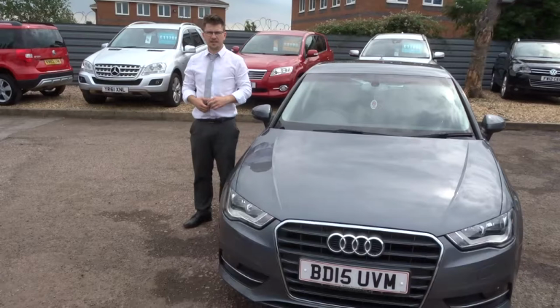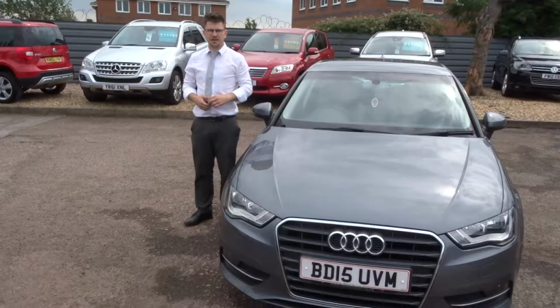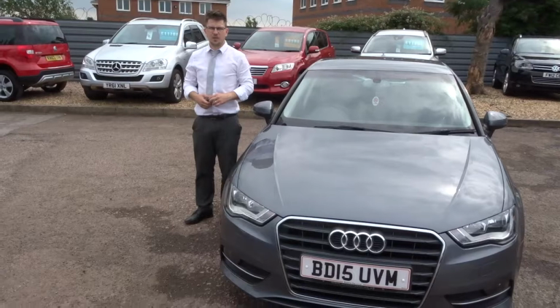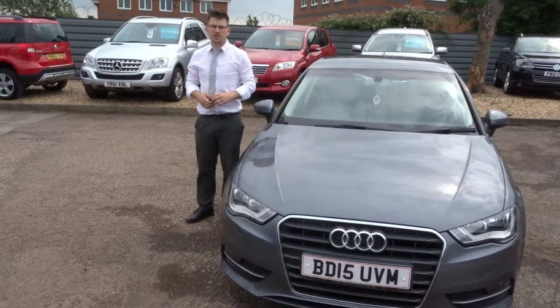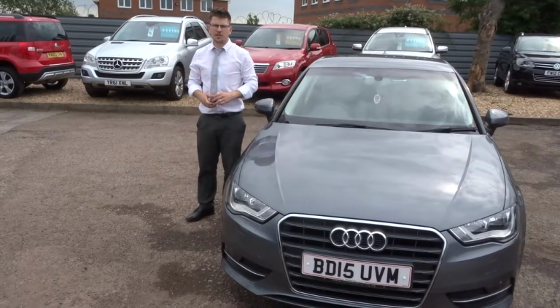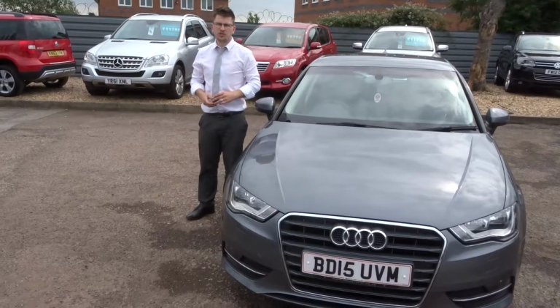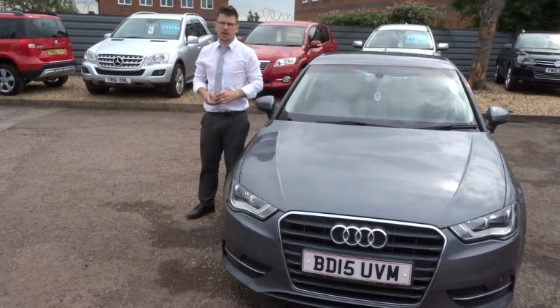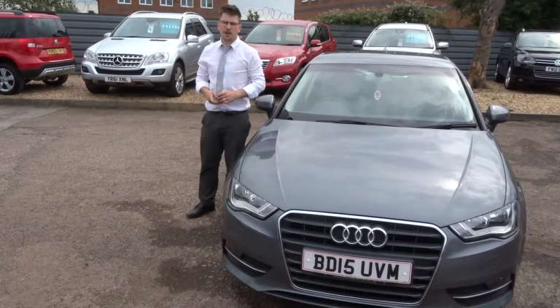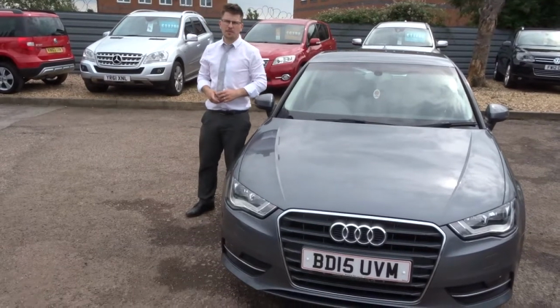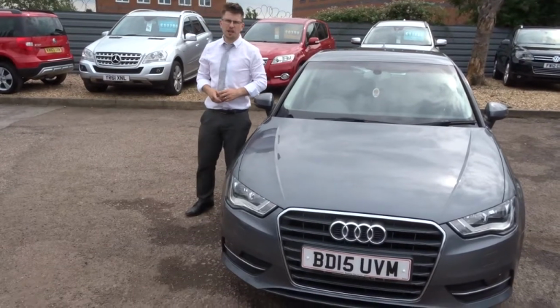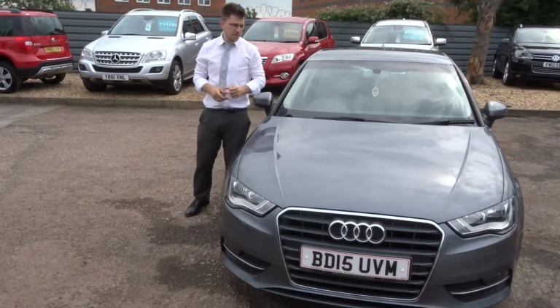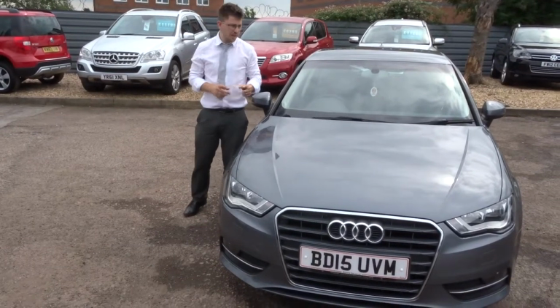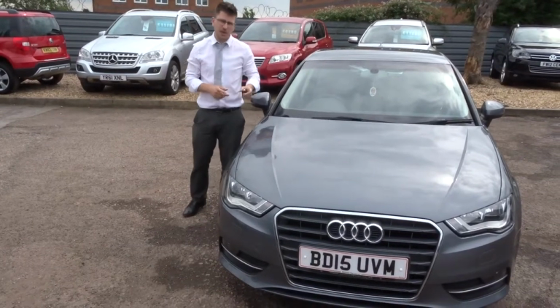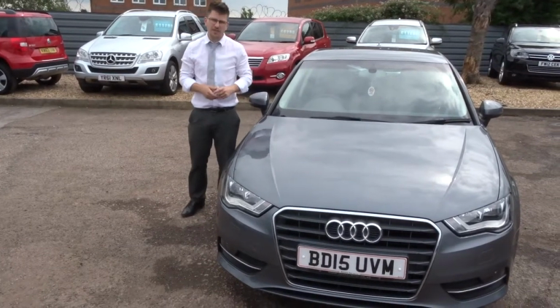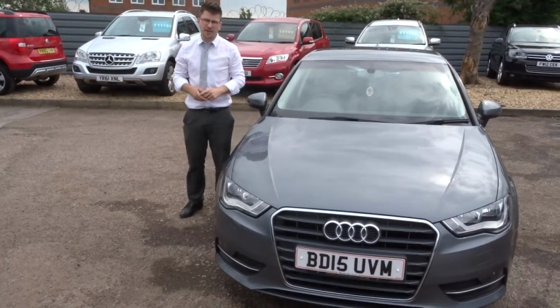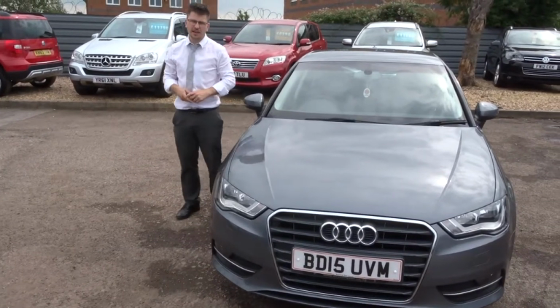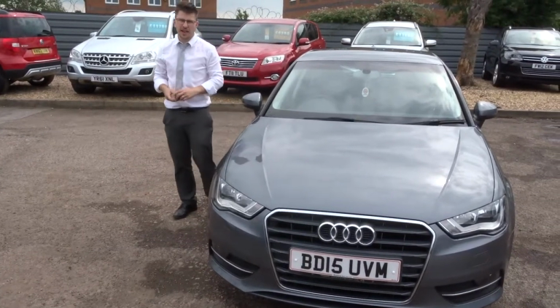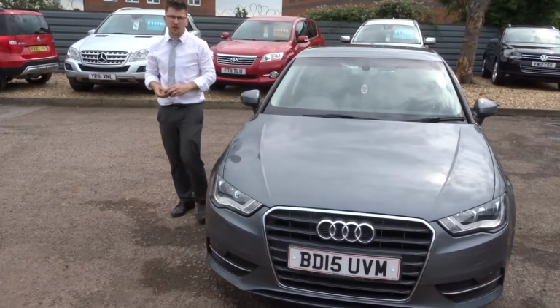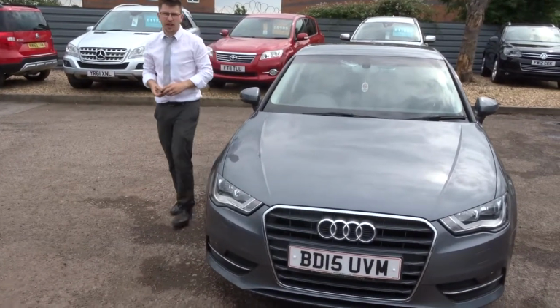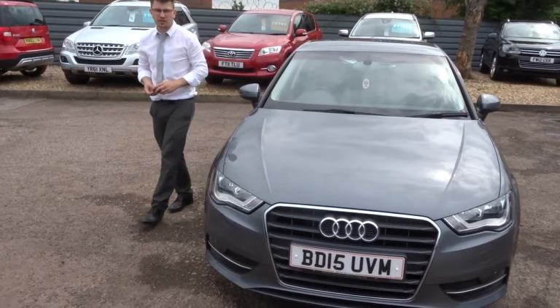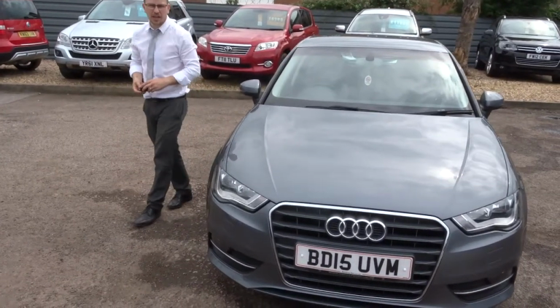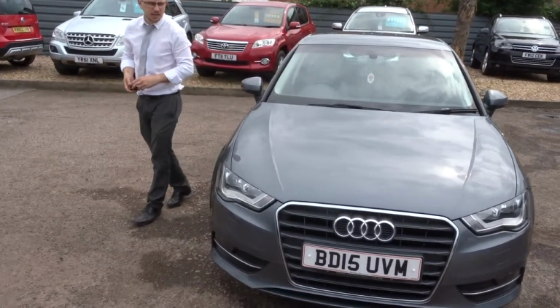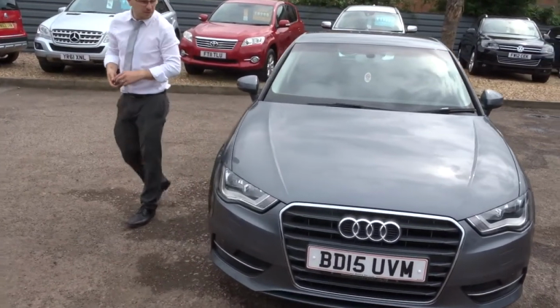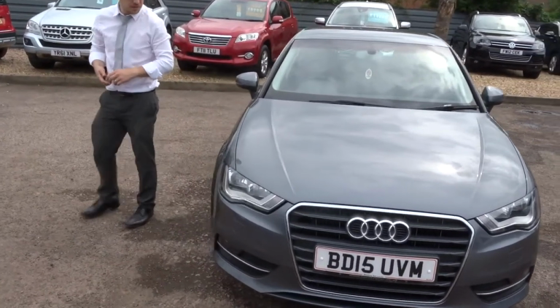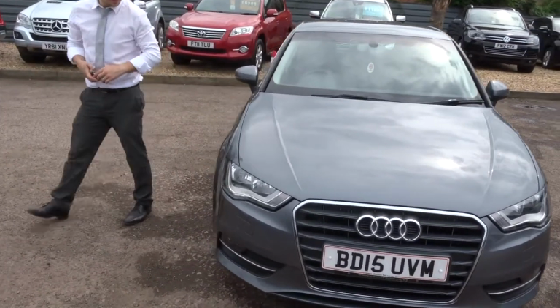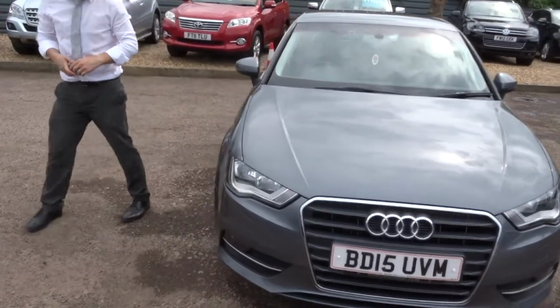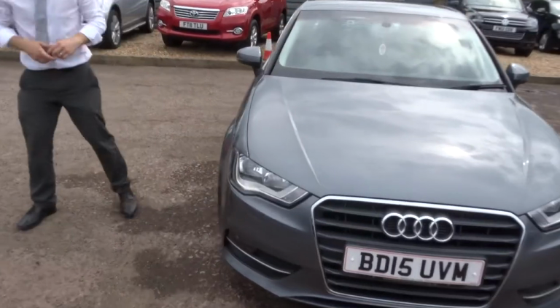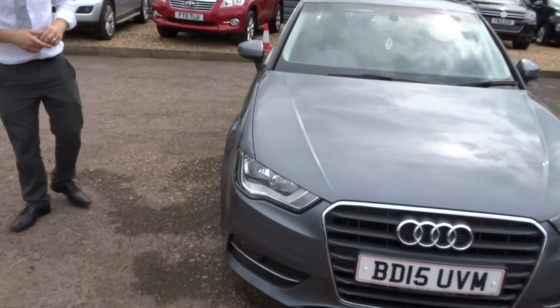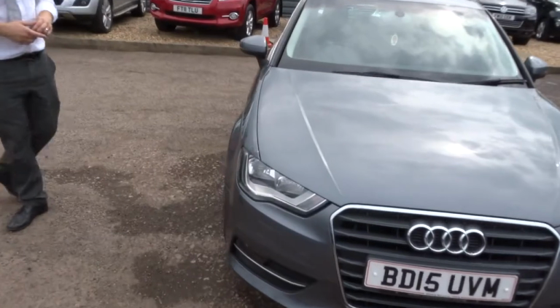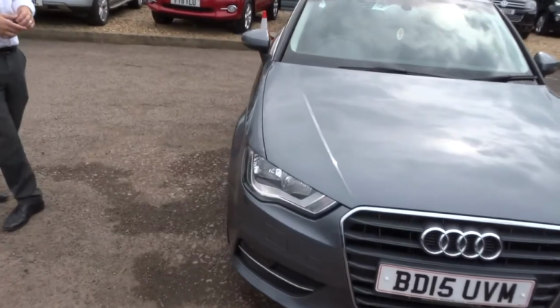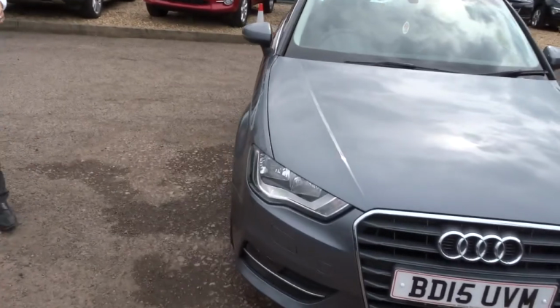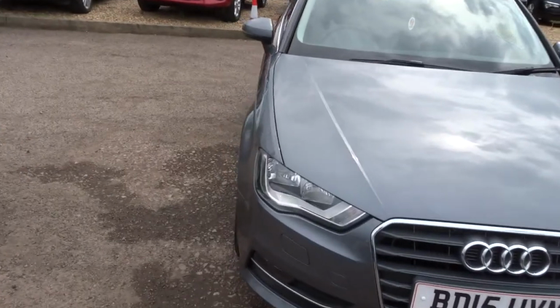Welcome to Country Car, my name's Tom. Here we have a lovely Audi A3. Let's give you a walk around the car.